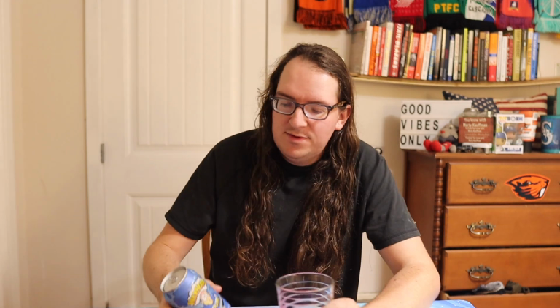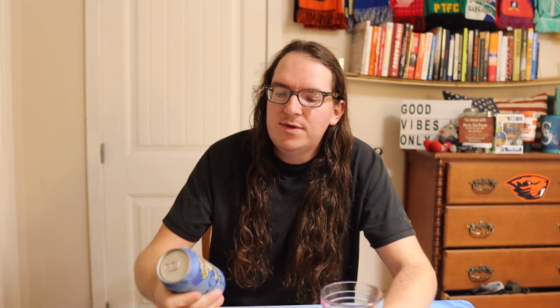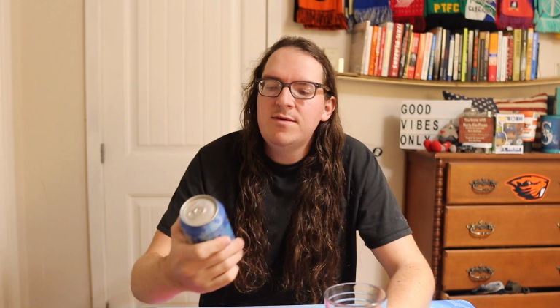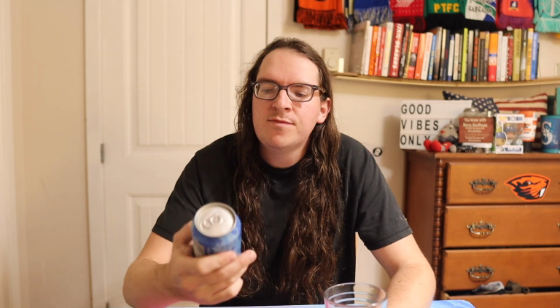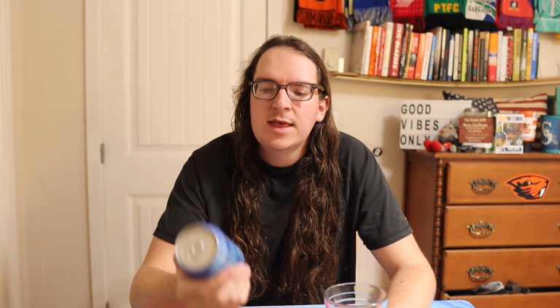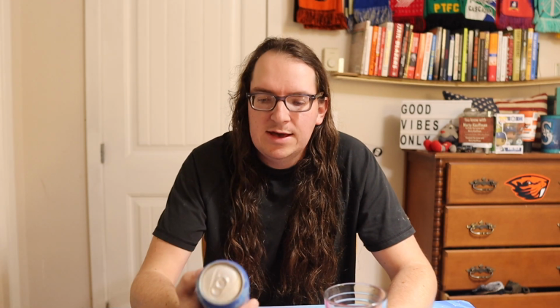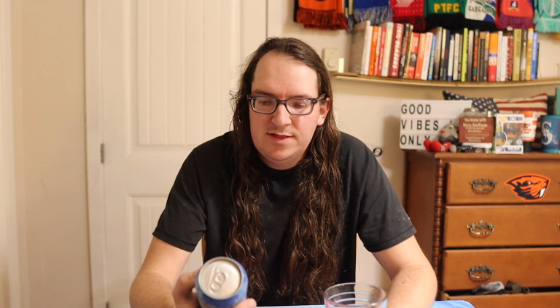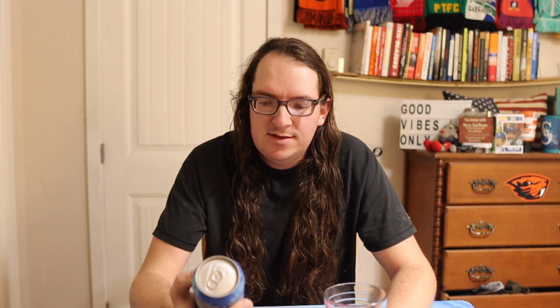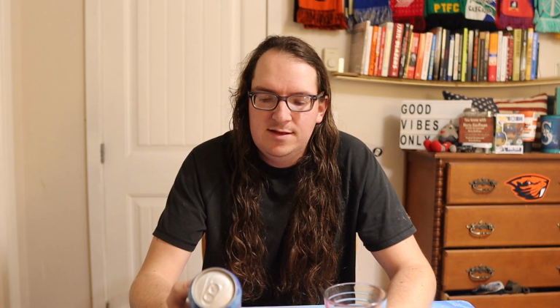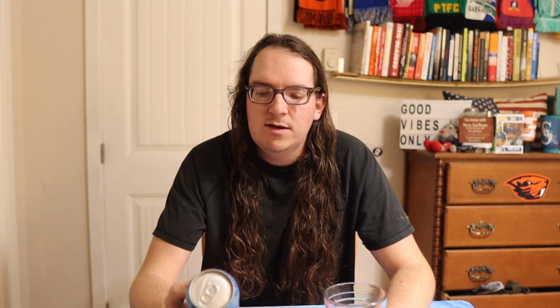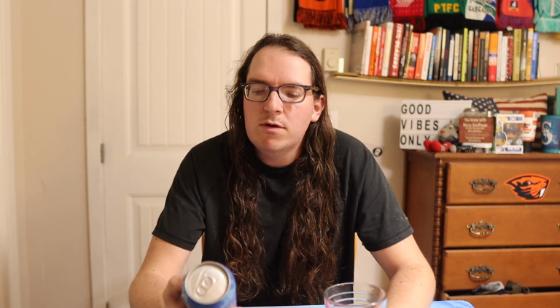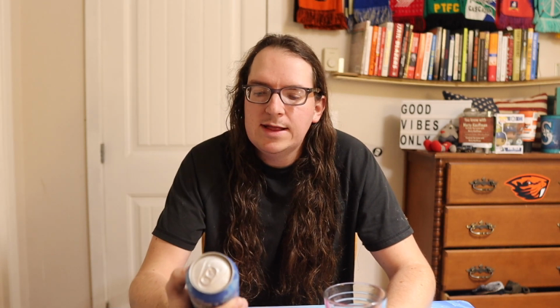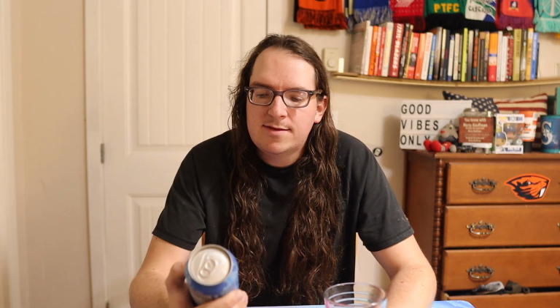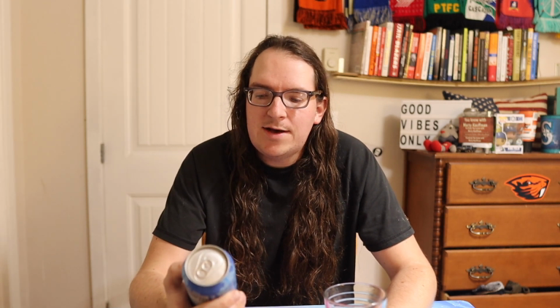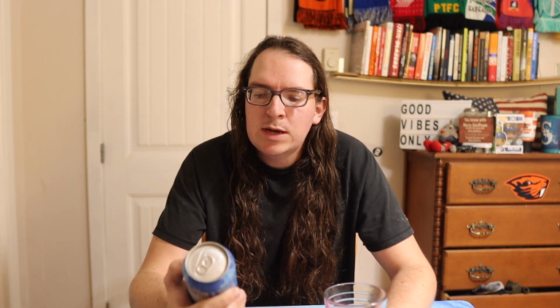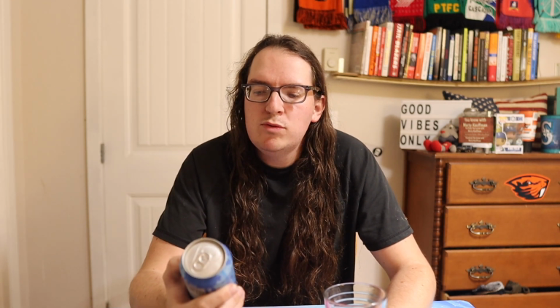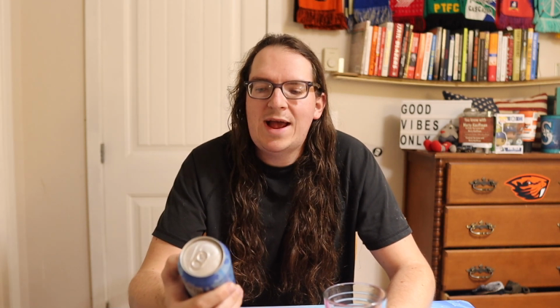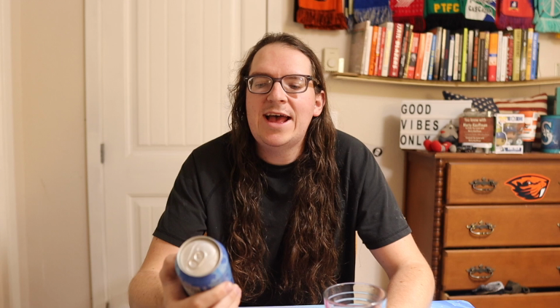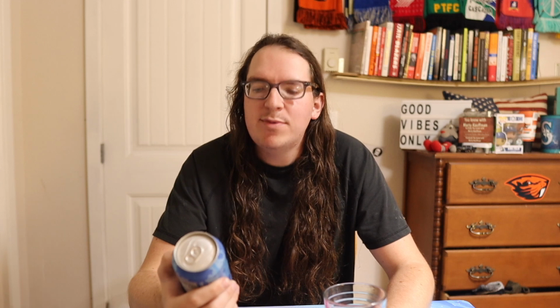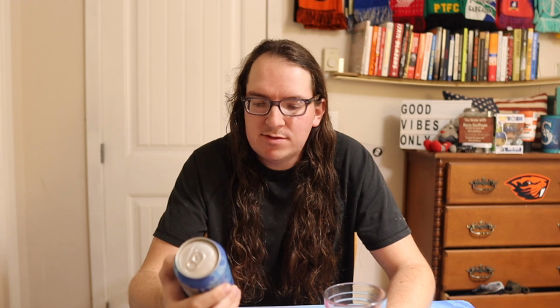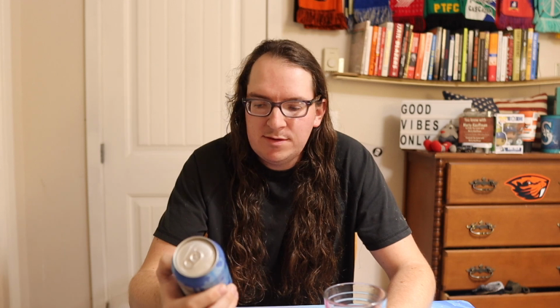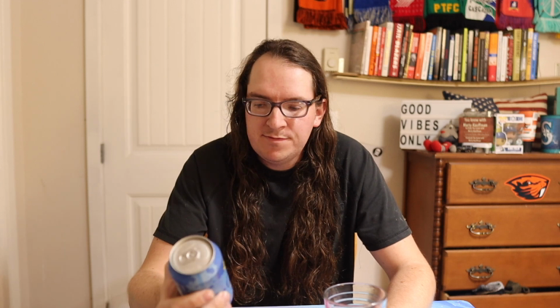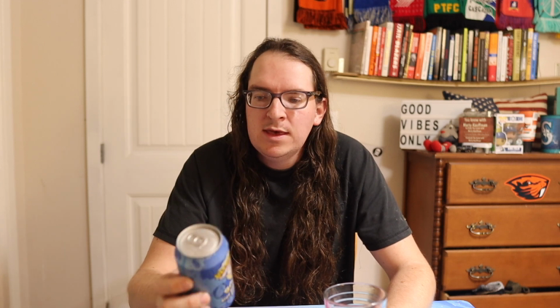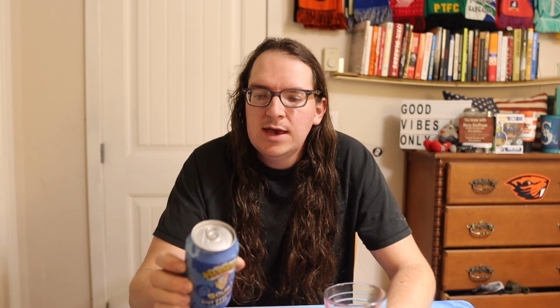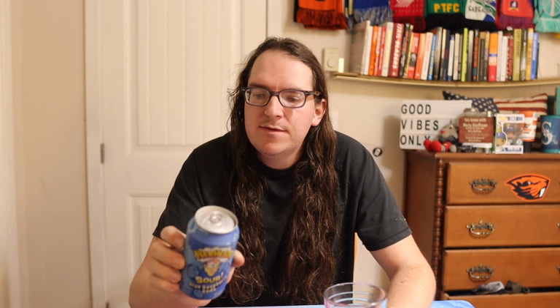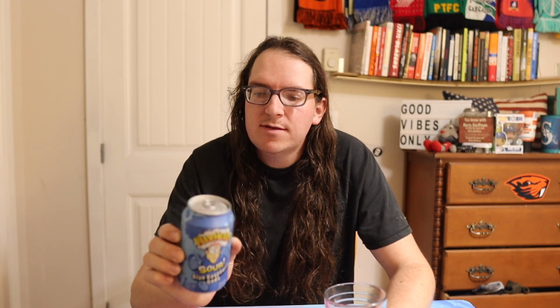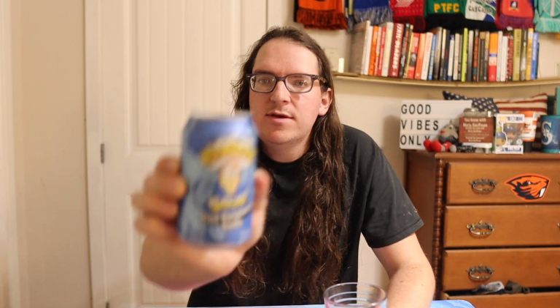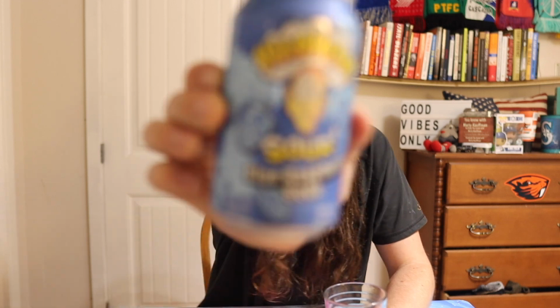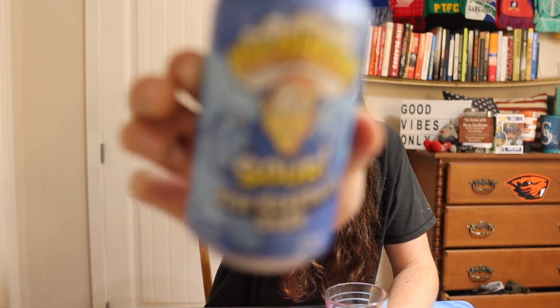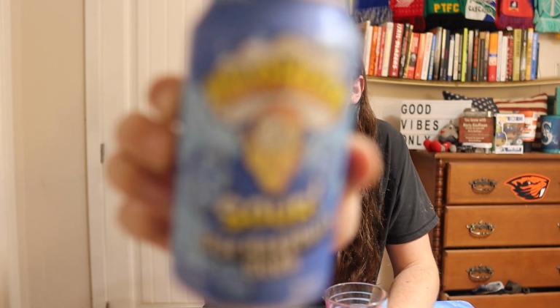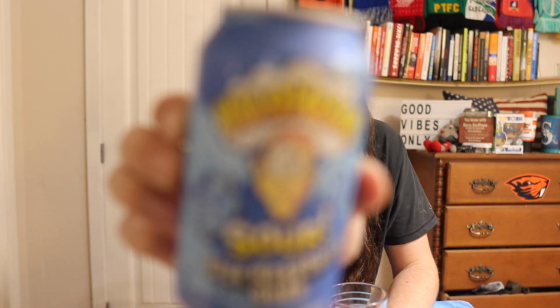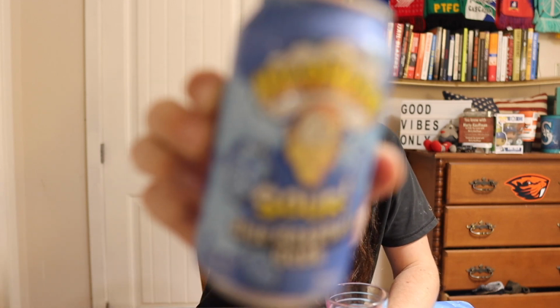Anyway, what it is, what it do — I found this. It's a Warhead Sour Blue Raspberry Soda. So take a look.